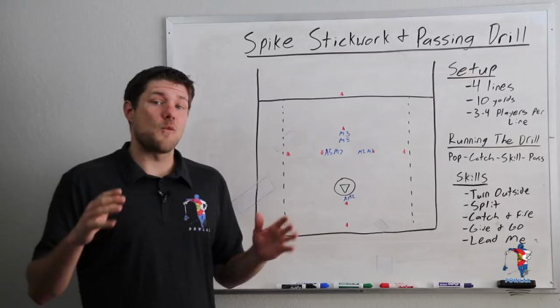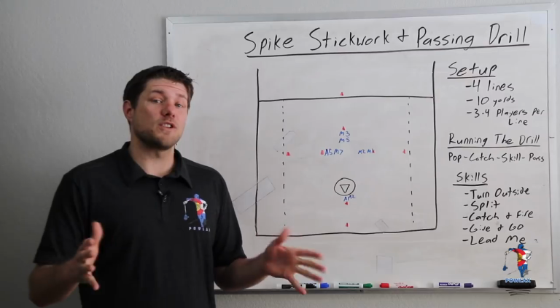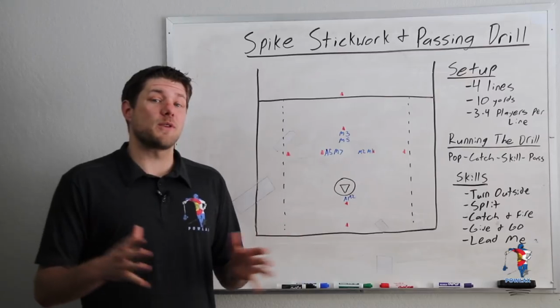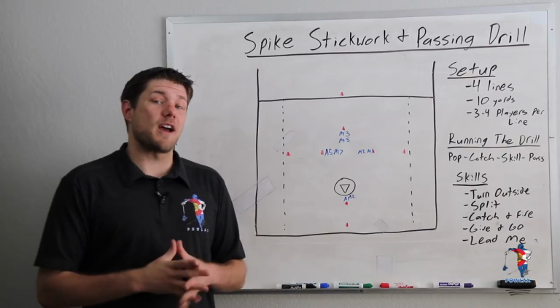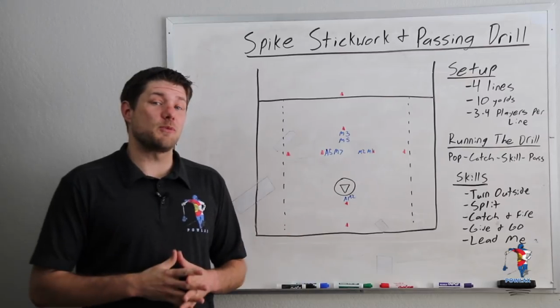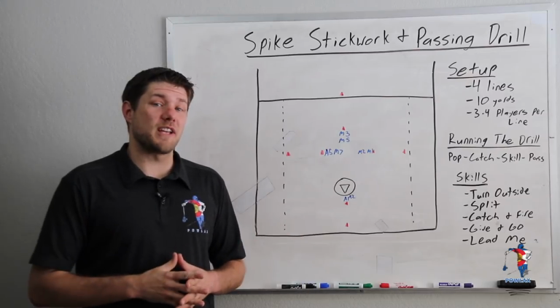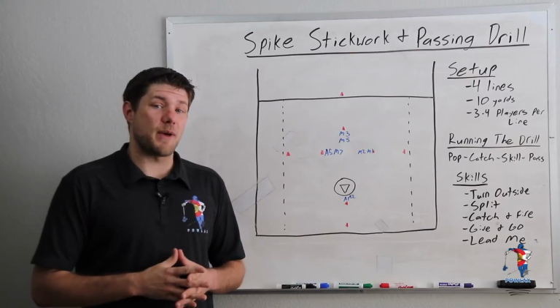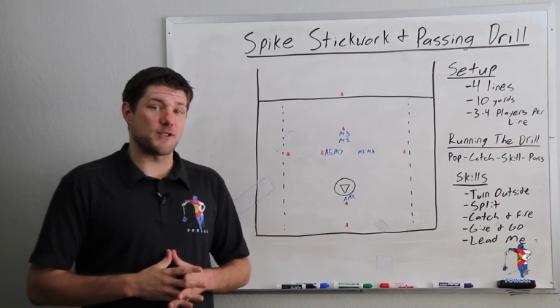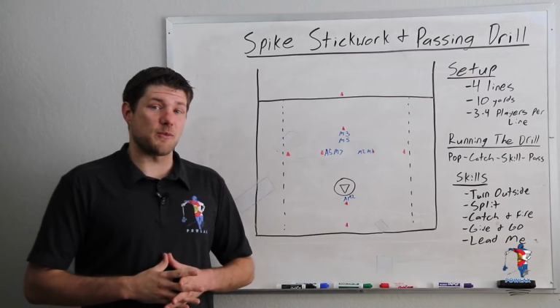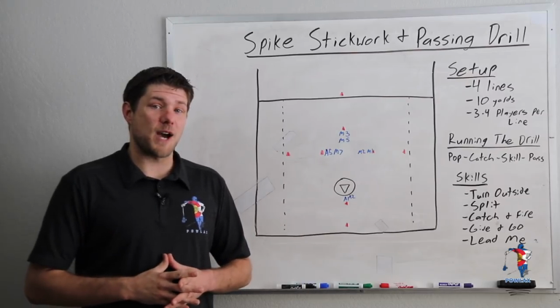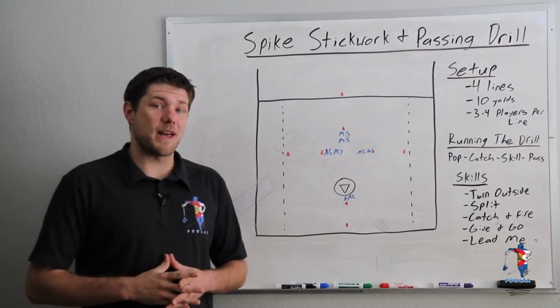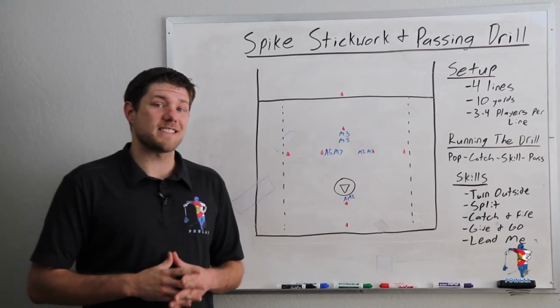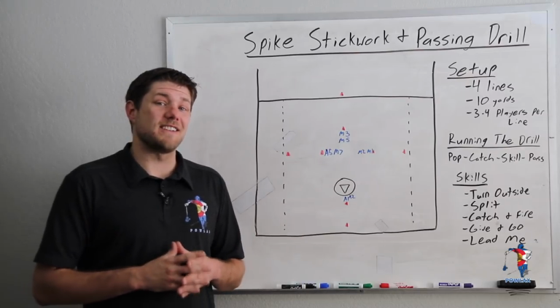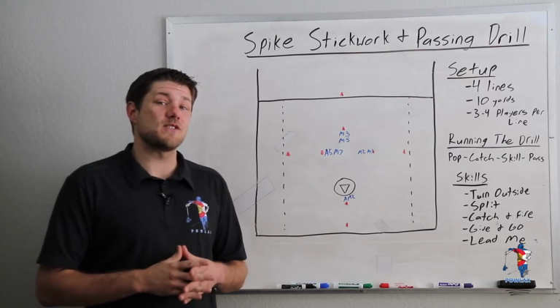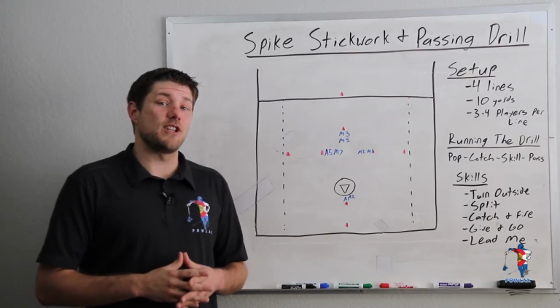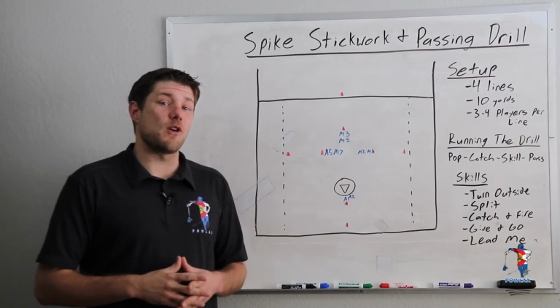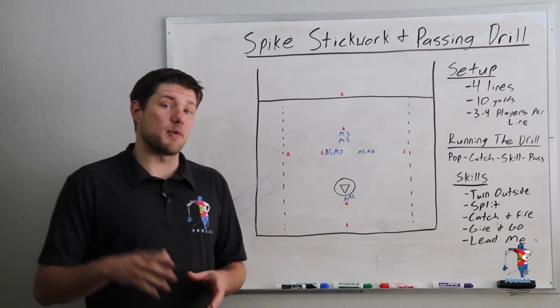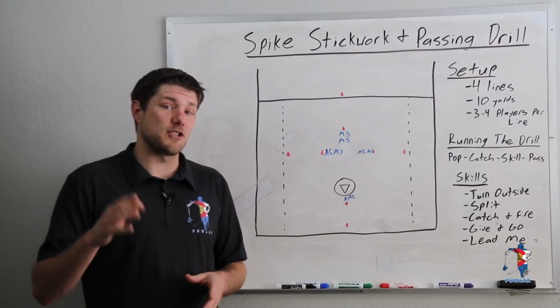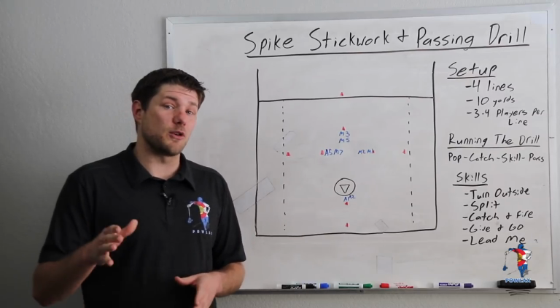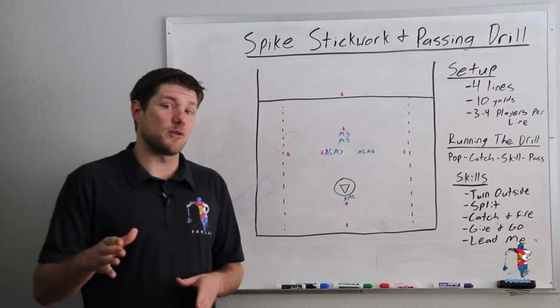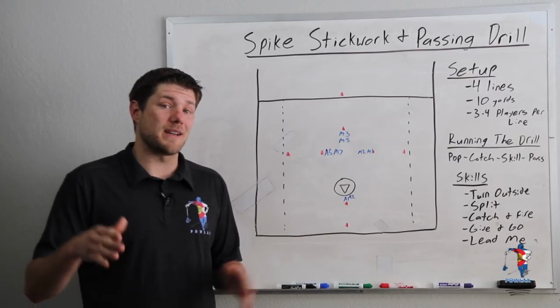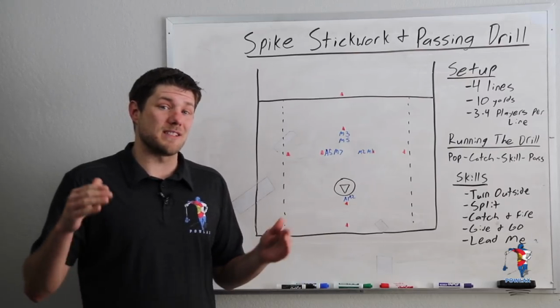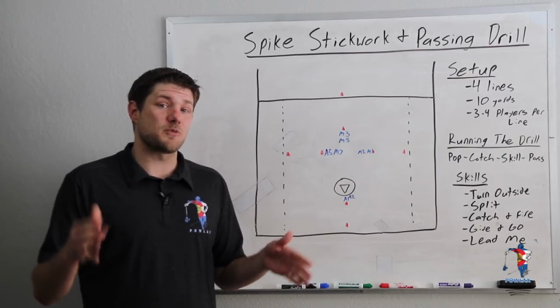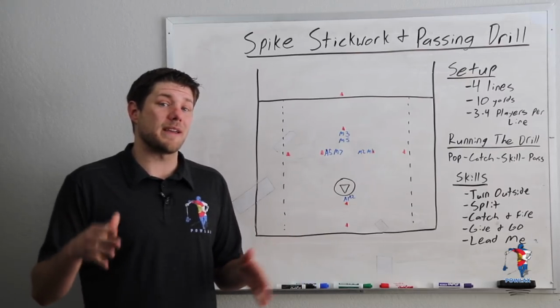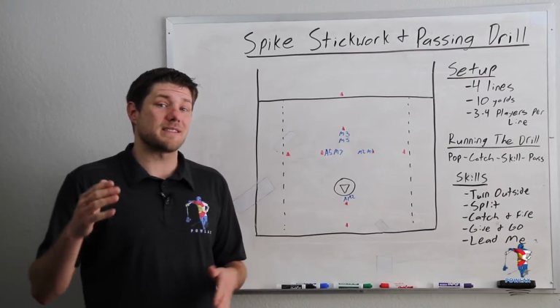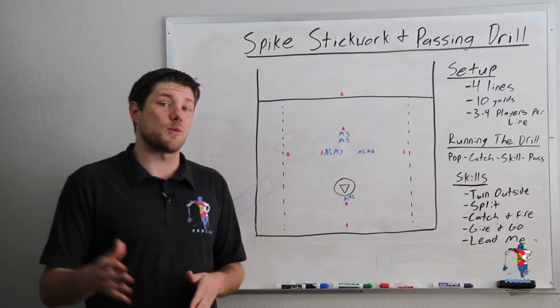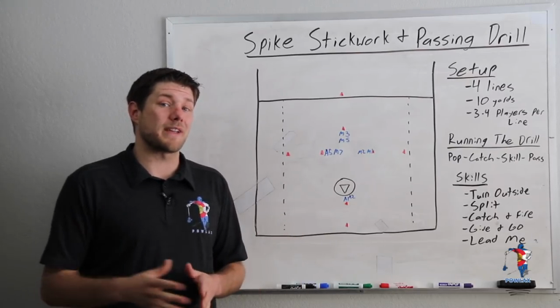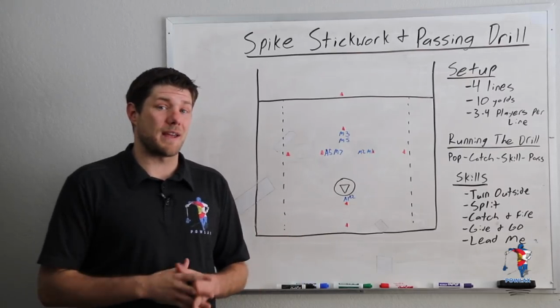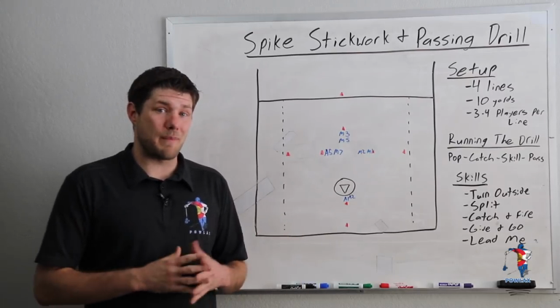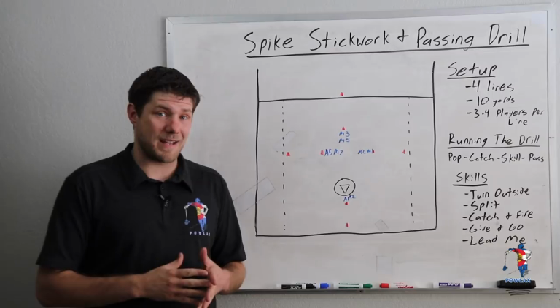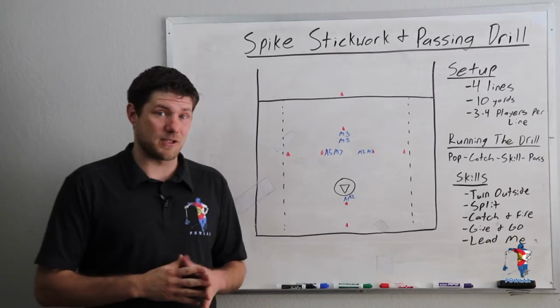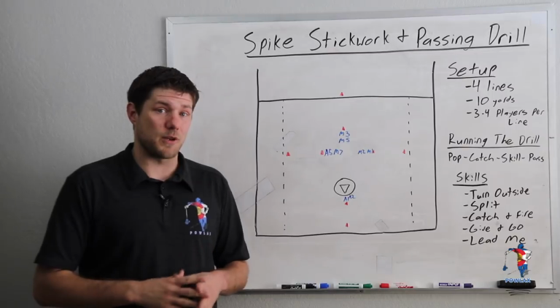What's going on everybody? I'm Patrick from Powlax and in this video I'm going to be showing you guys the spike stick work and passing drill.